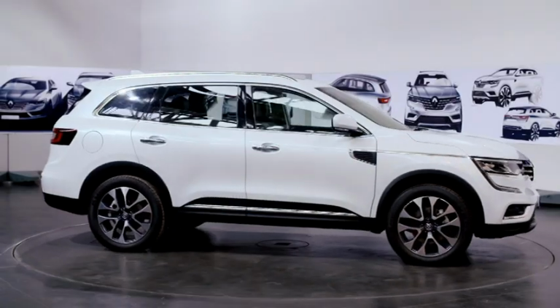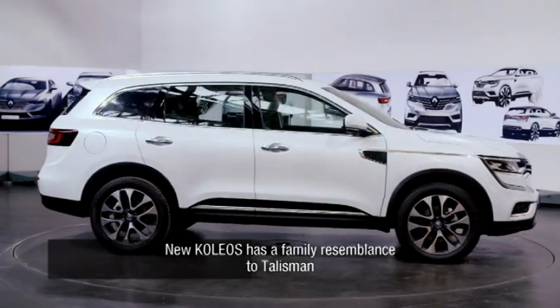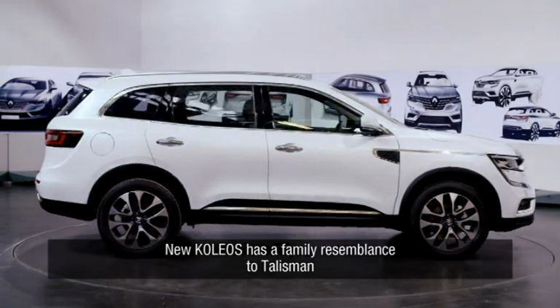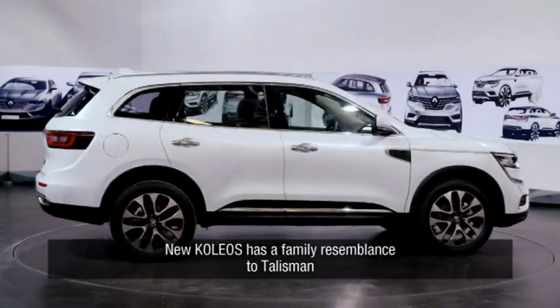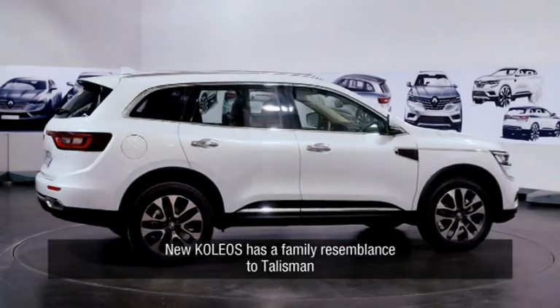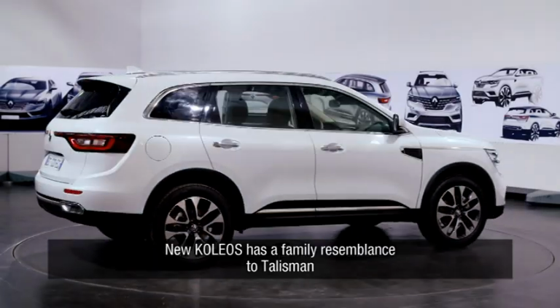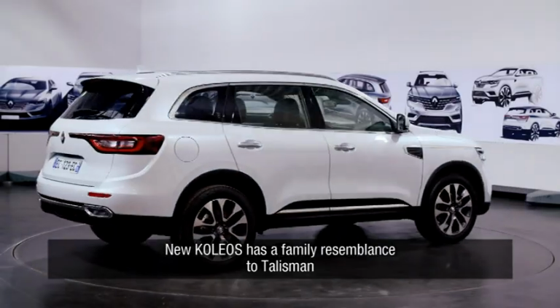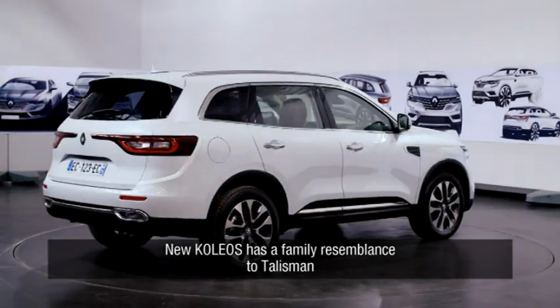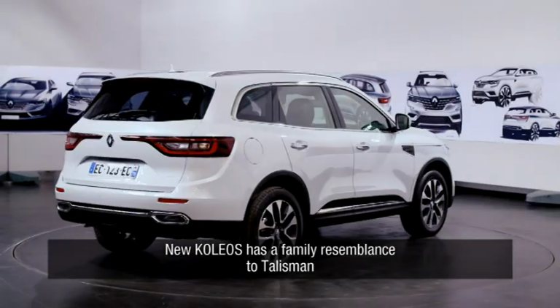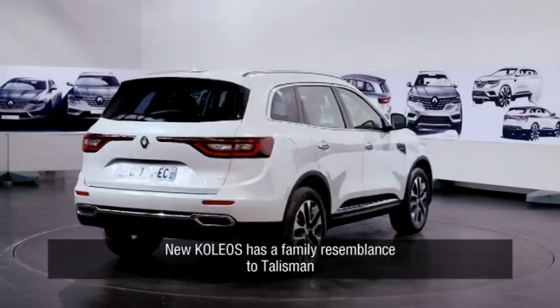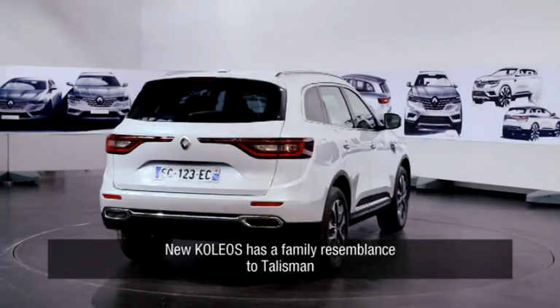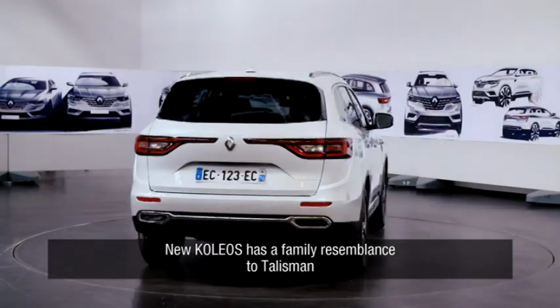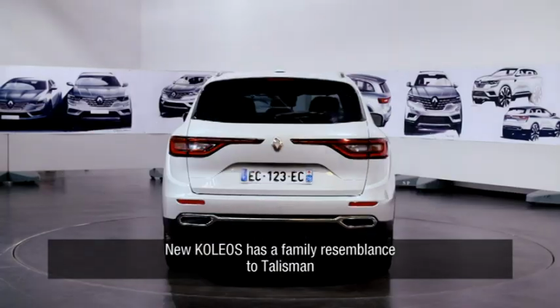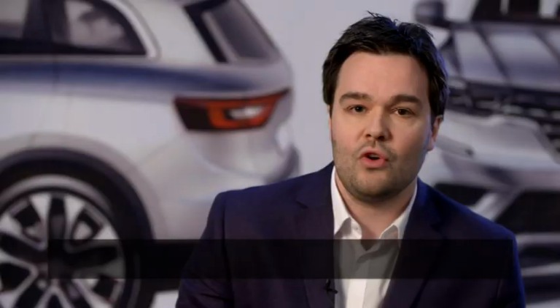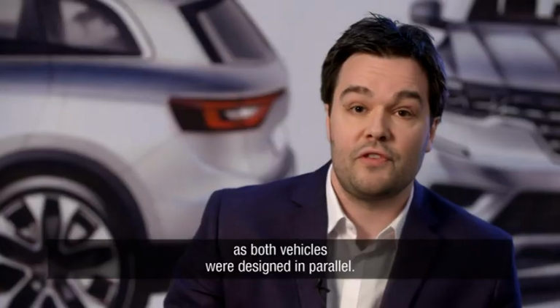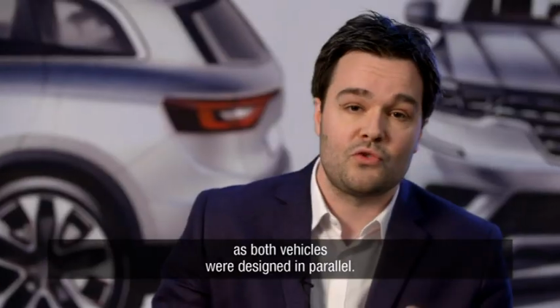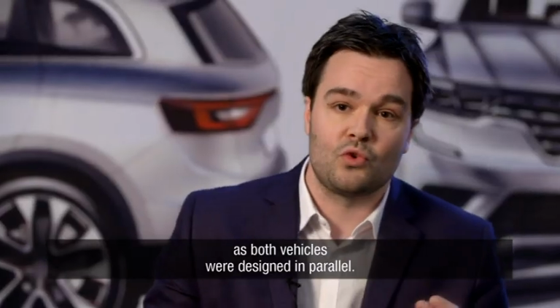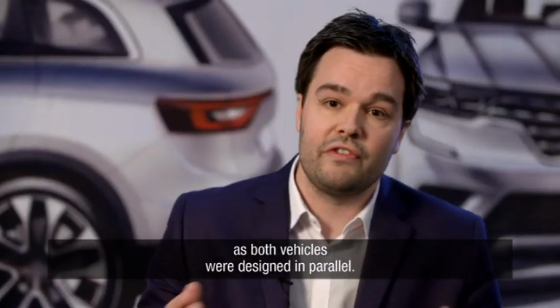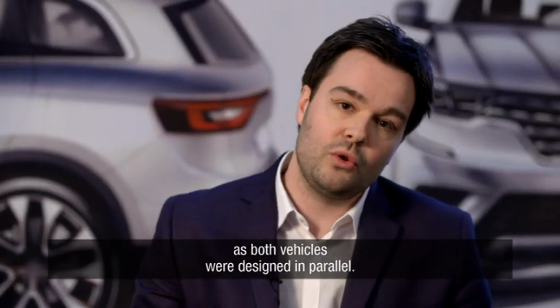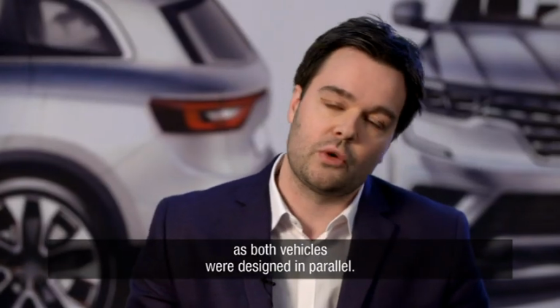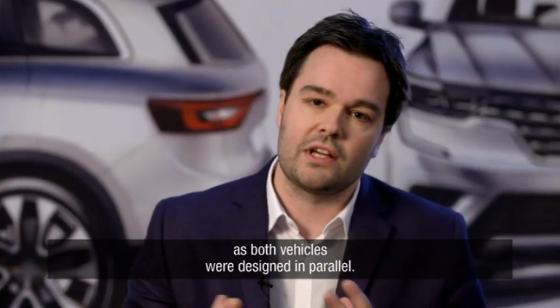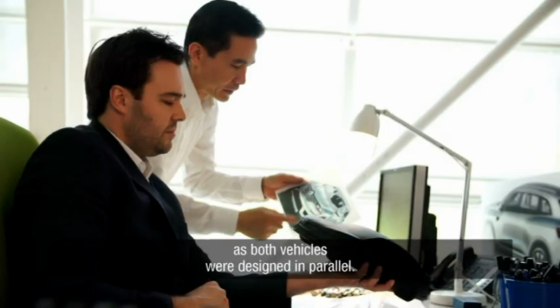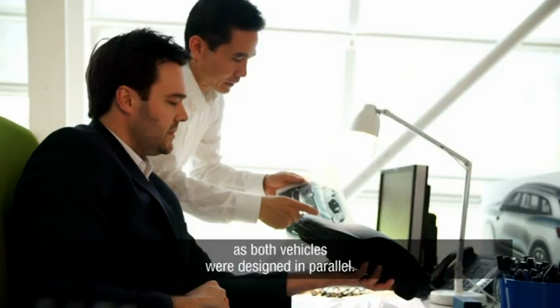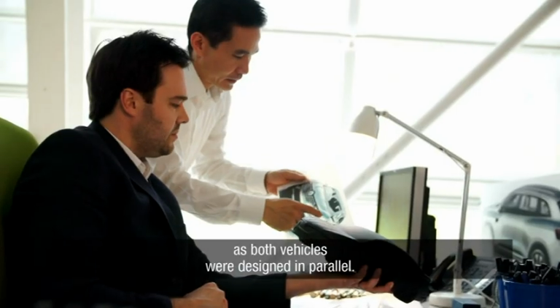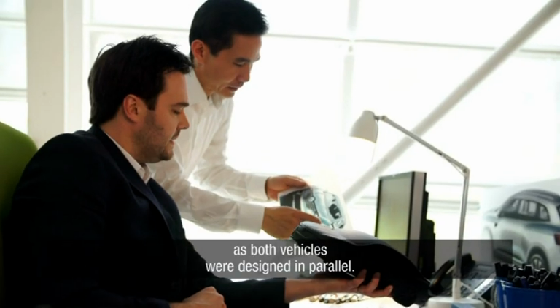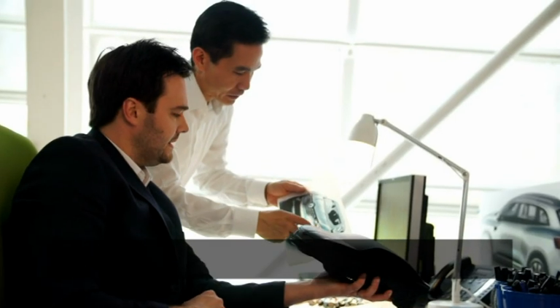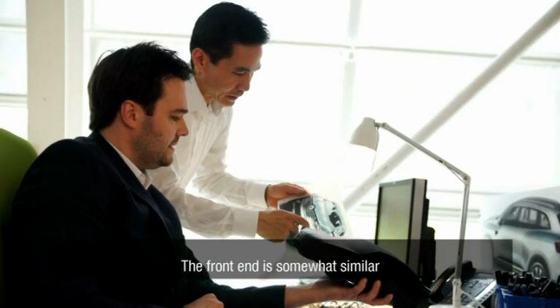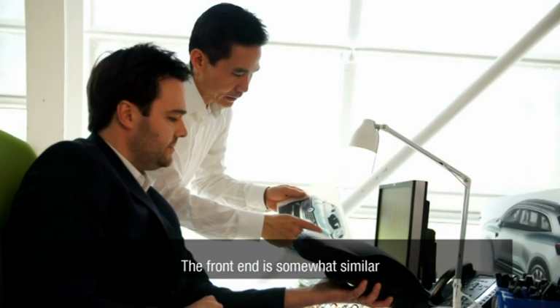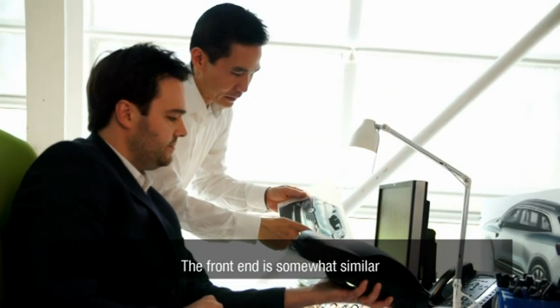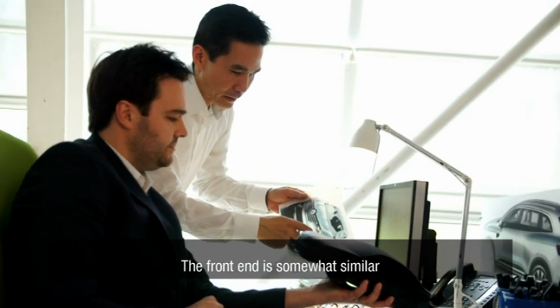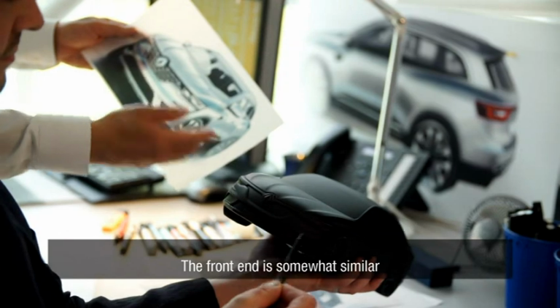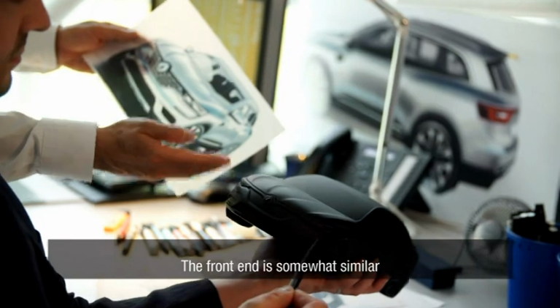The new Koleos has a strong connection with the Talisman. In fact, these are two vehicles that have been built in parallel, and we also observe a unique resemblance between them.